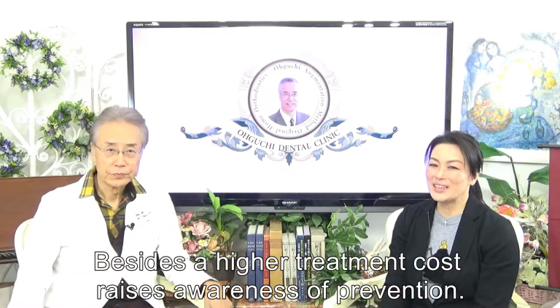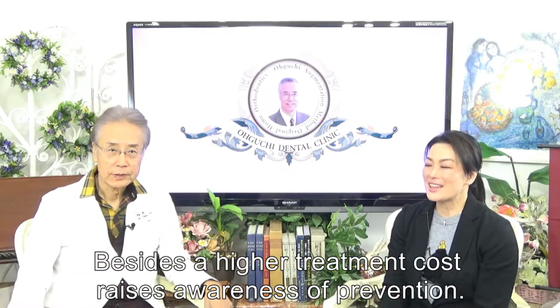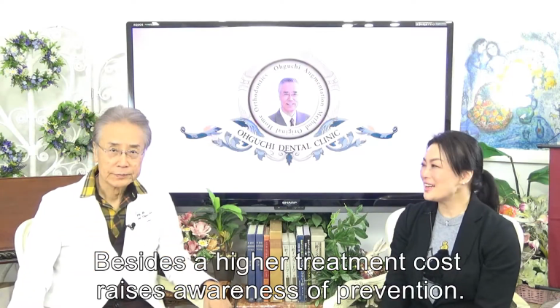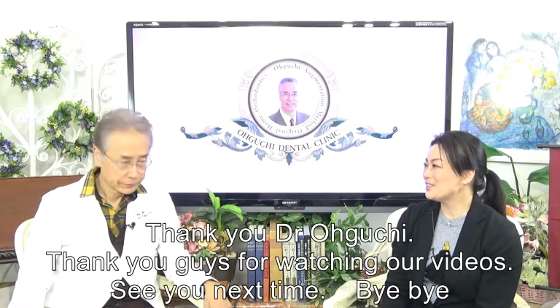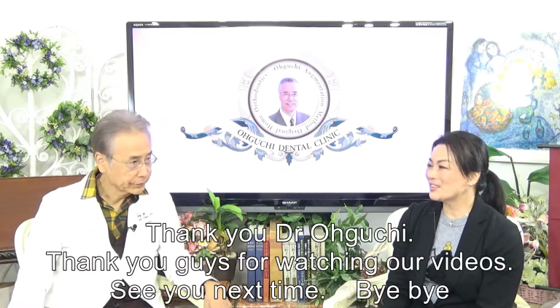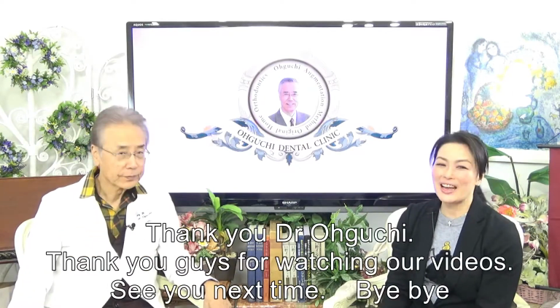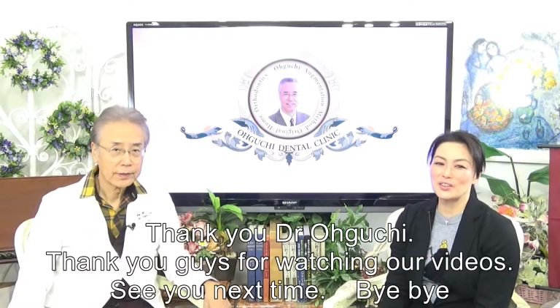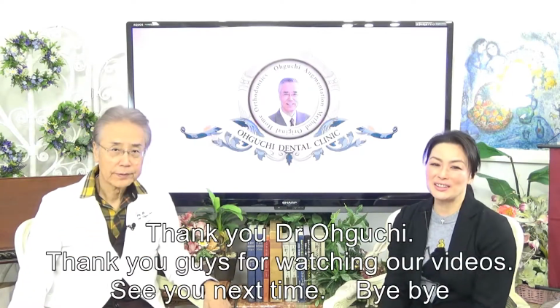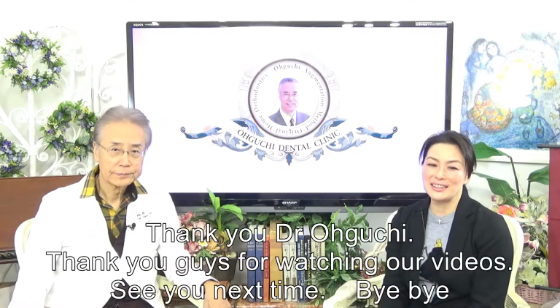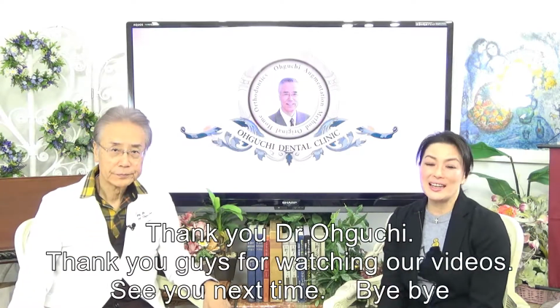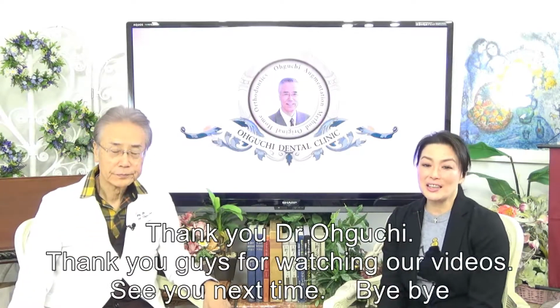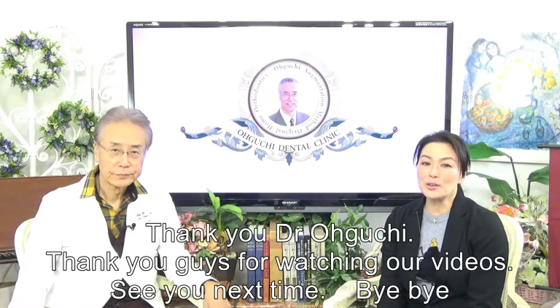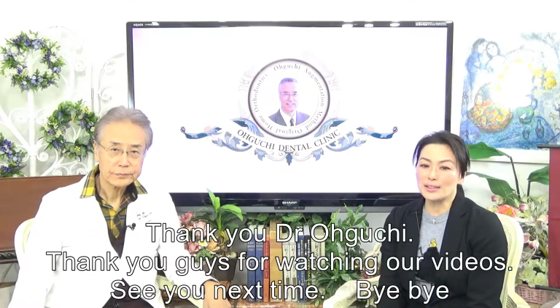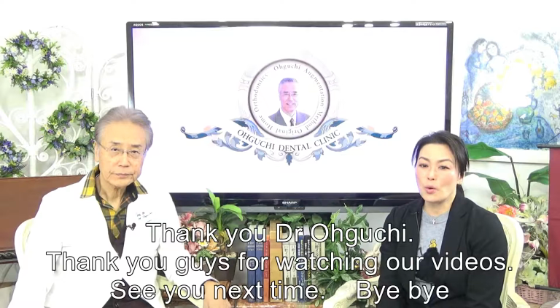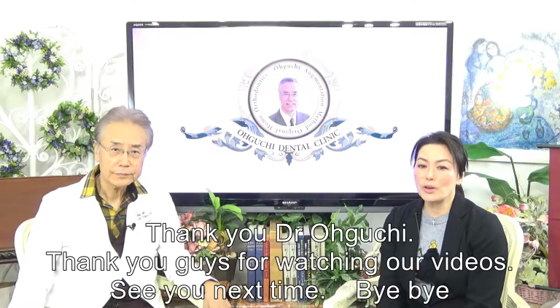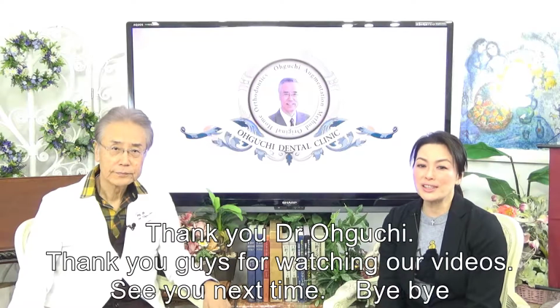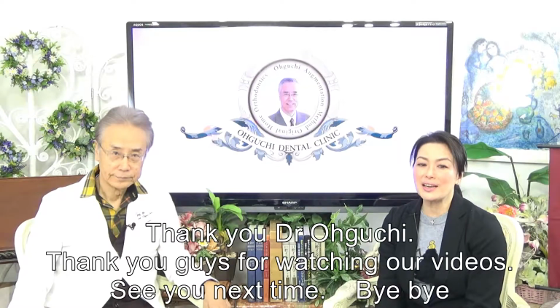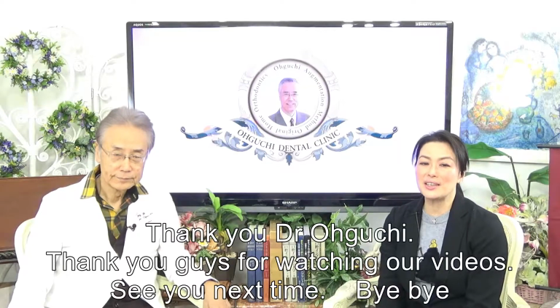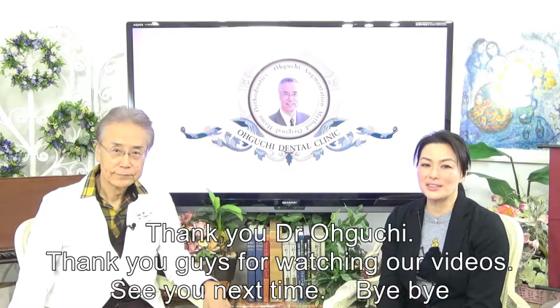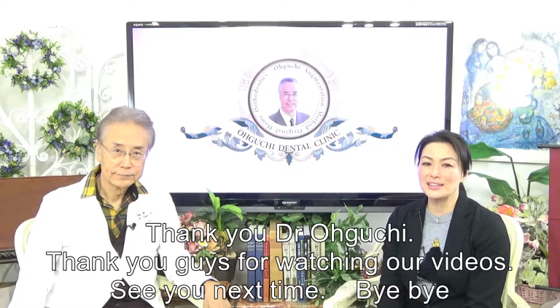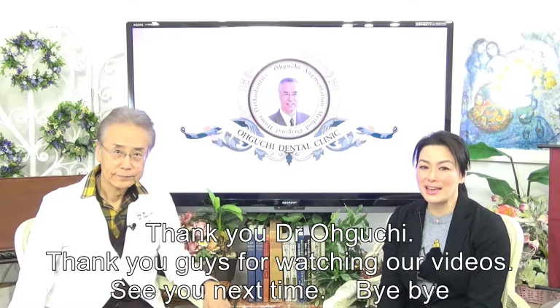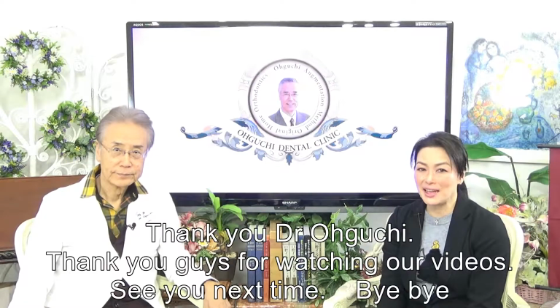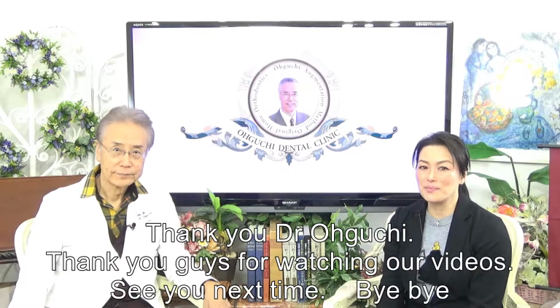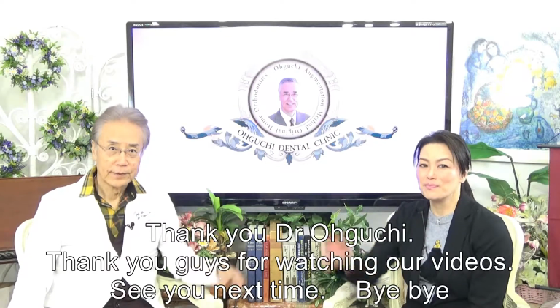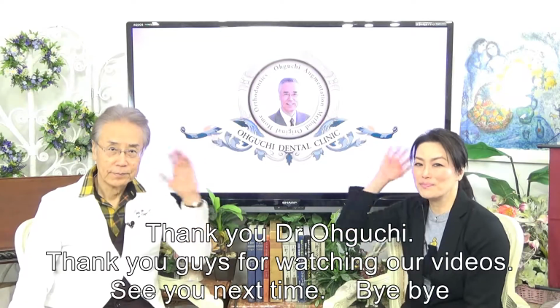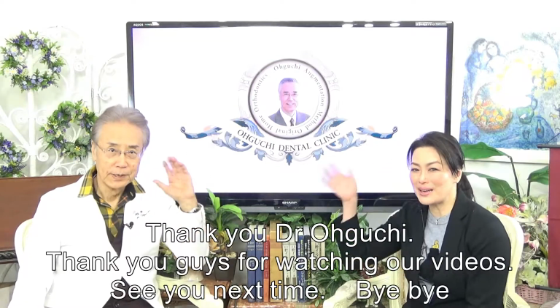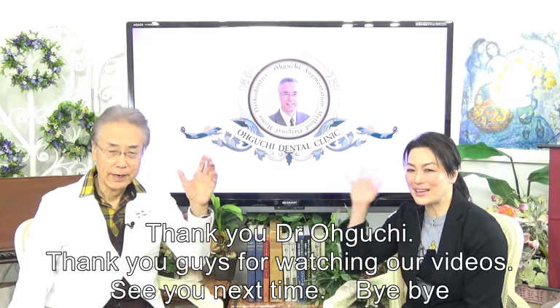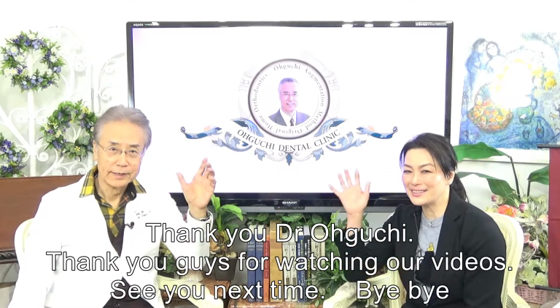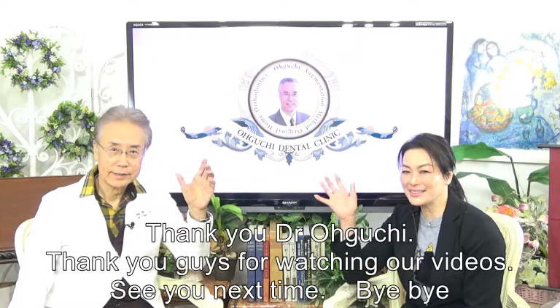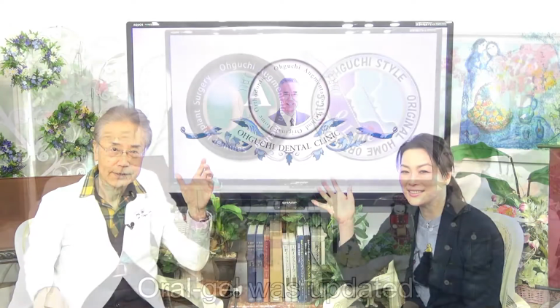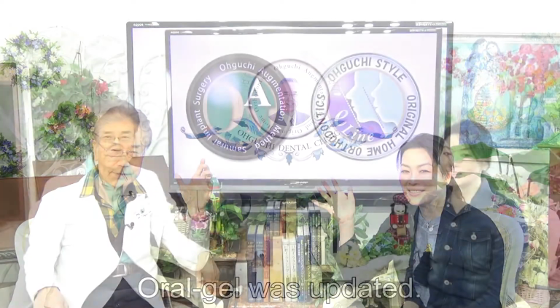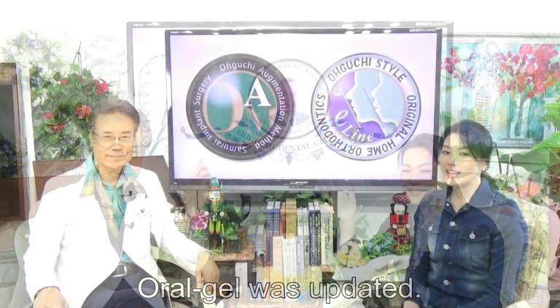Thank you, Dr. Oguchi. Thank you guys for watching our videos. See you next time. Bye-bye.